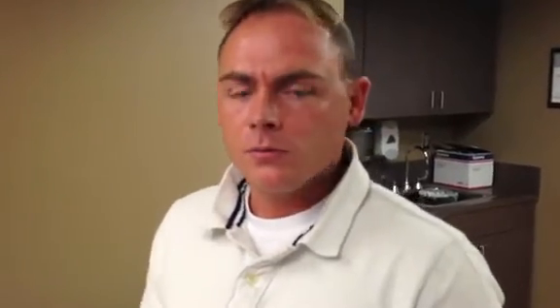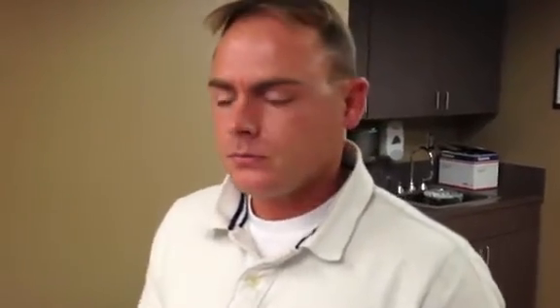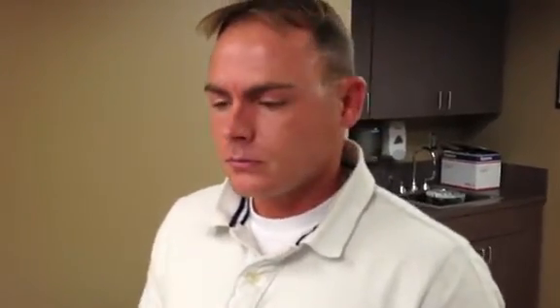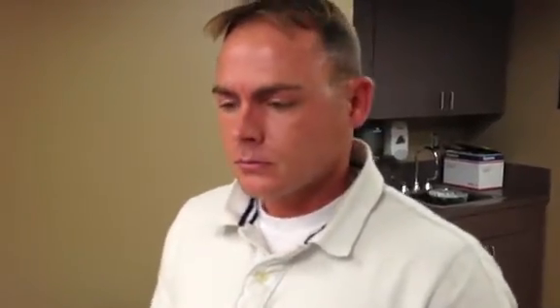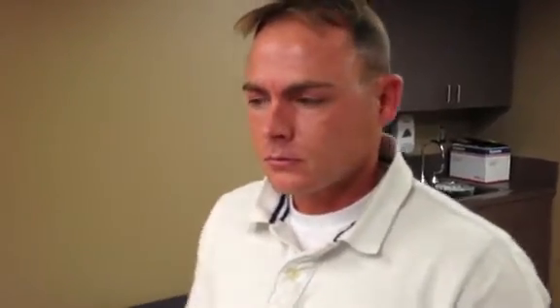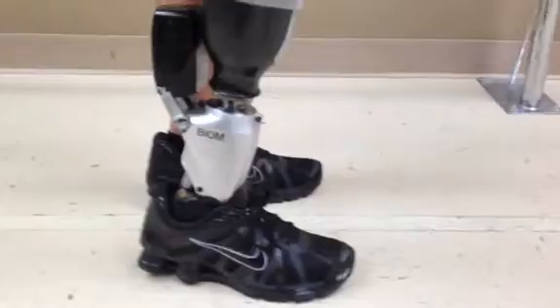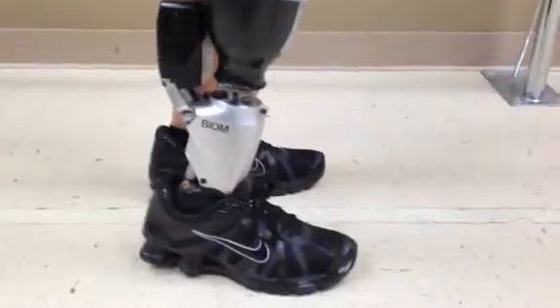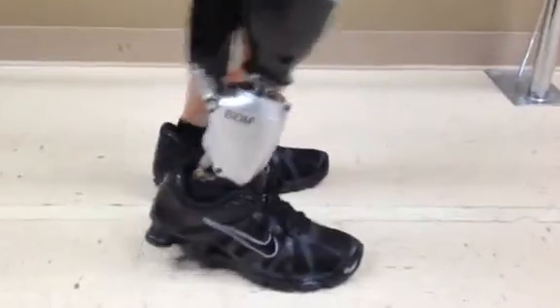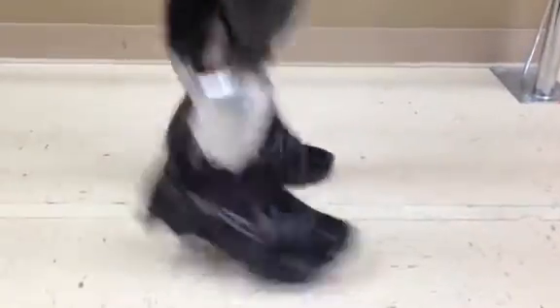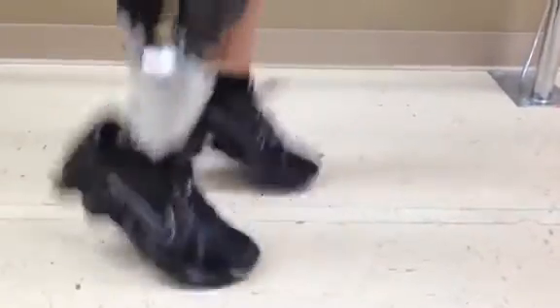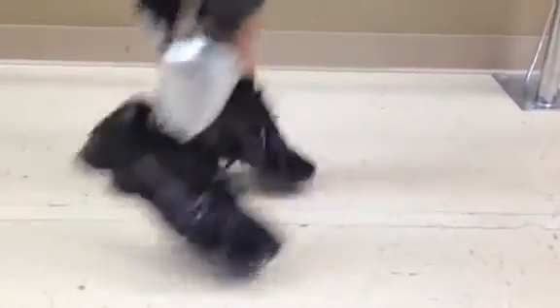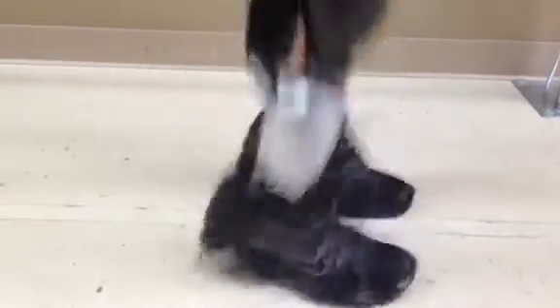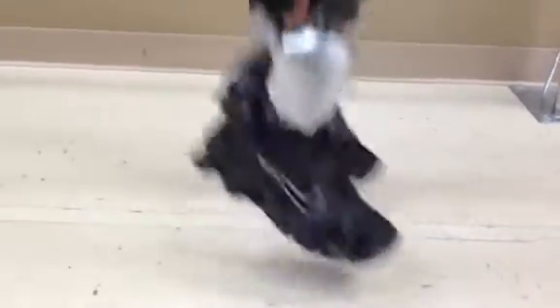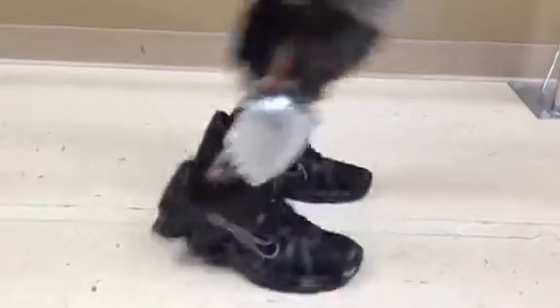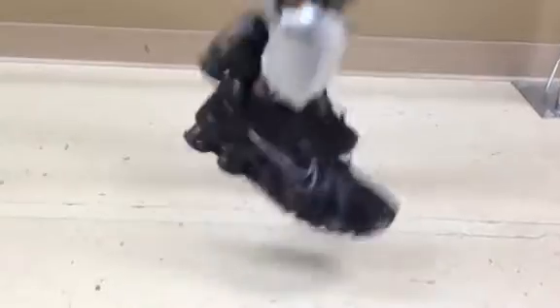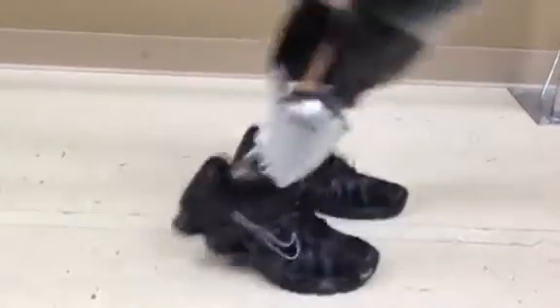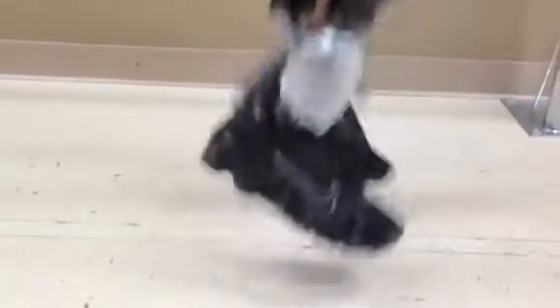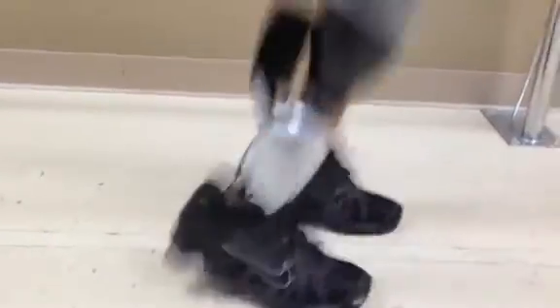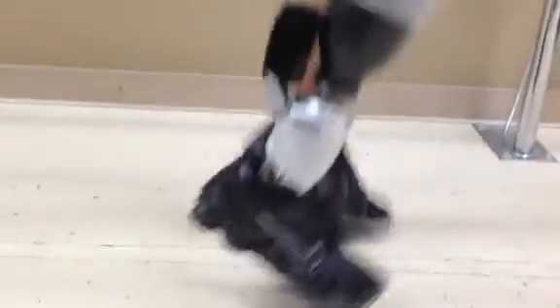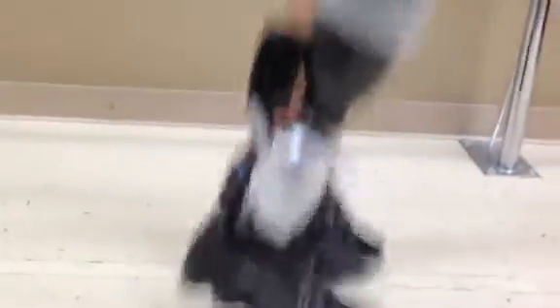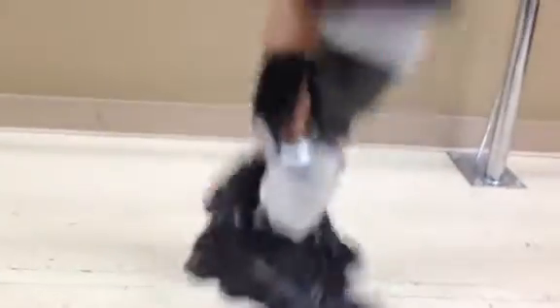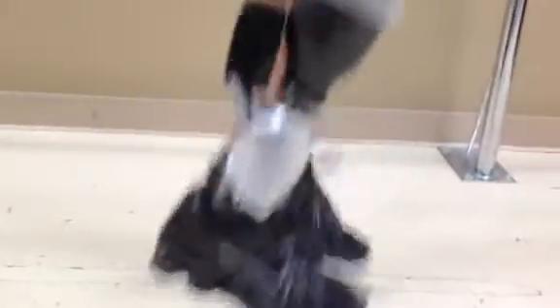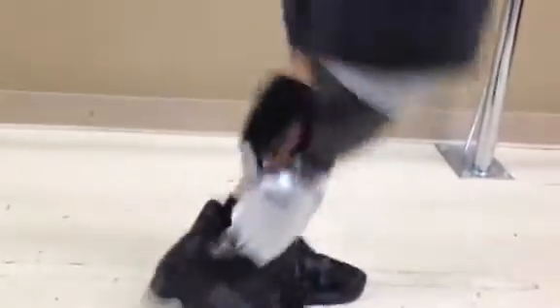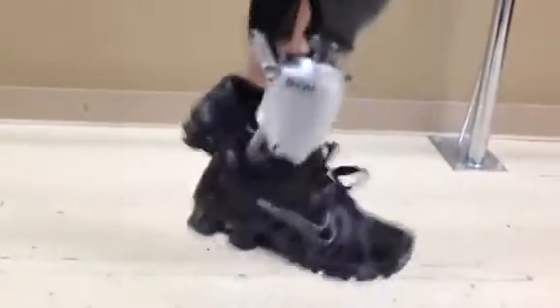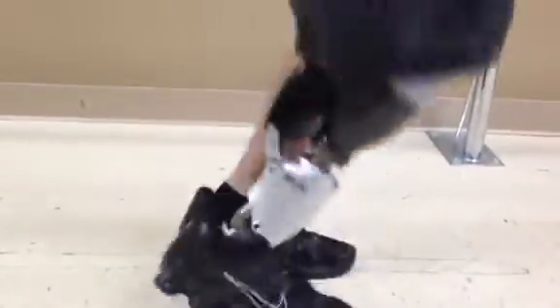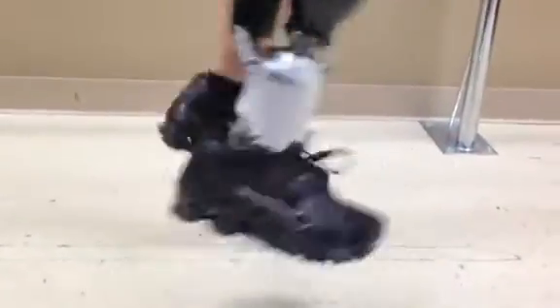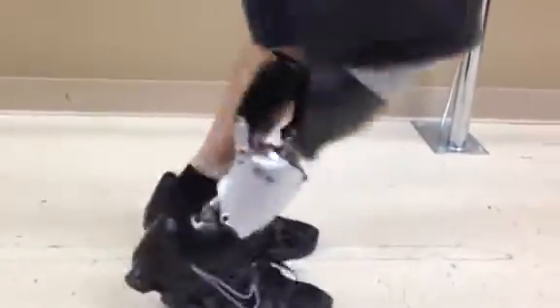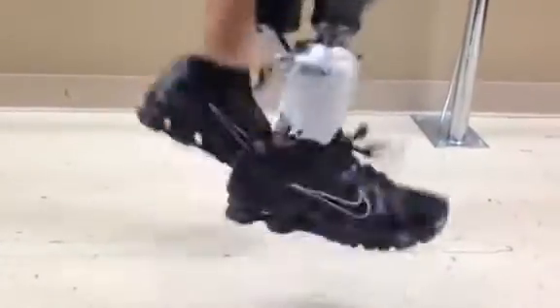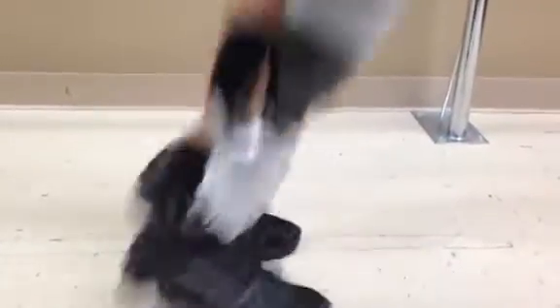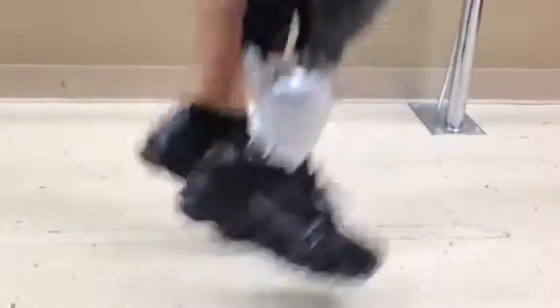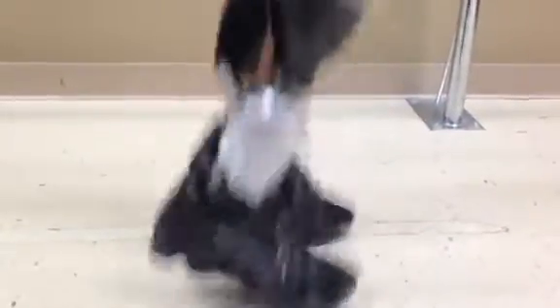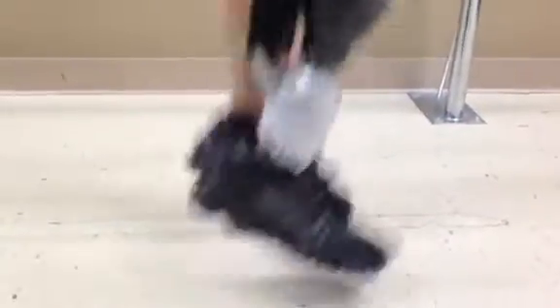It's six million dollar man. It's awesome.